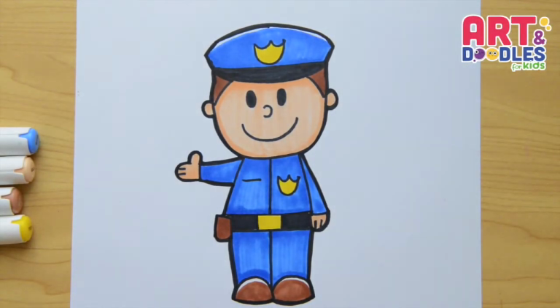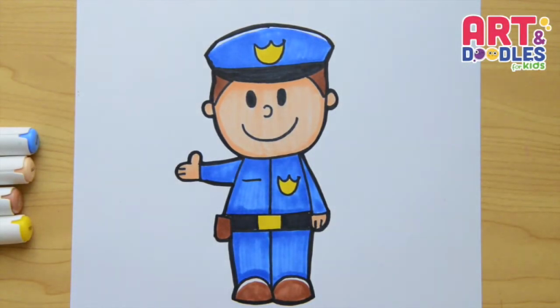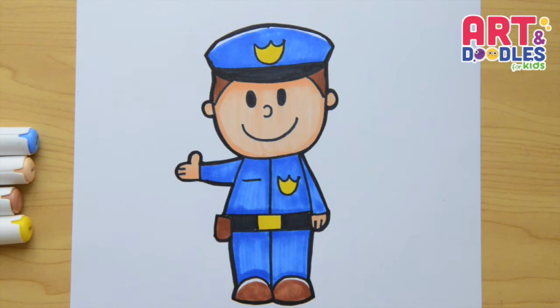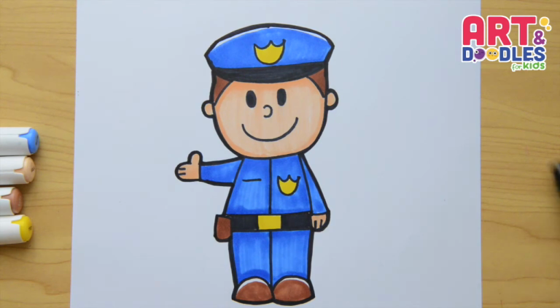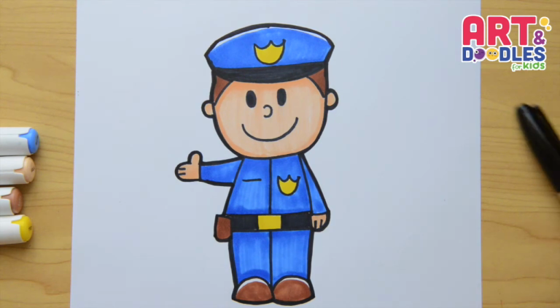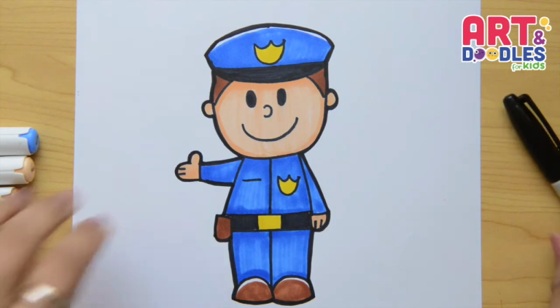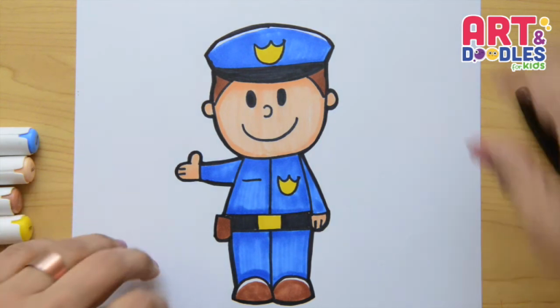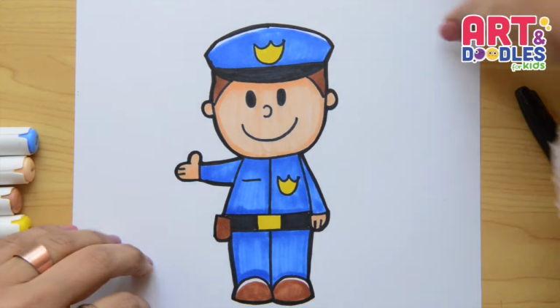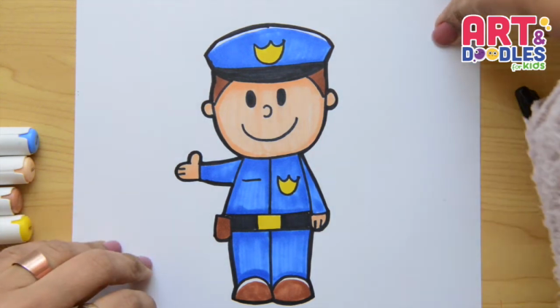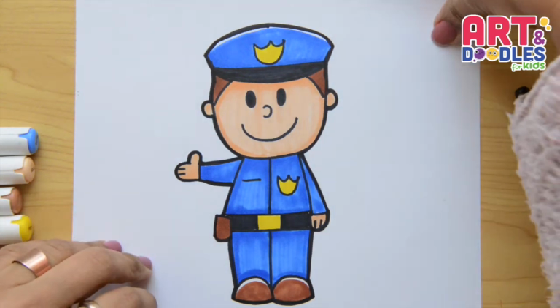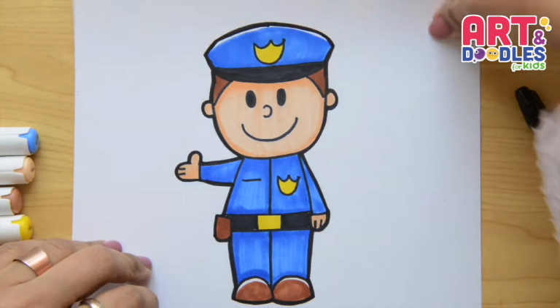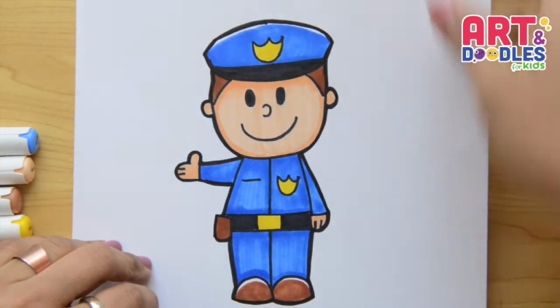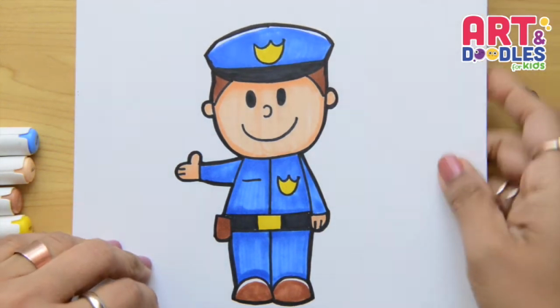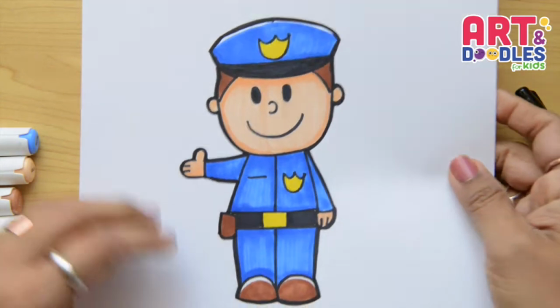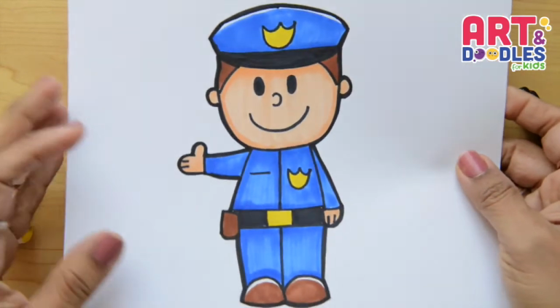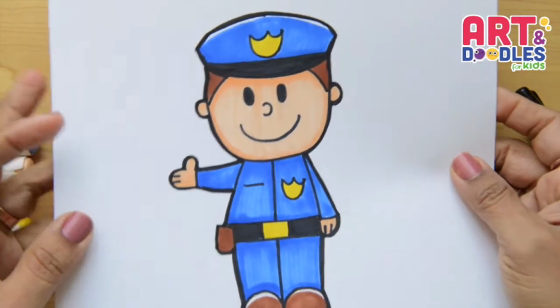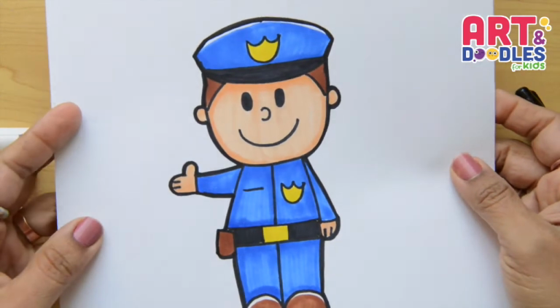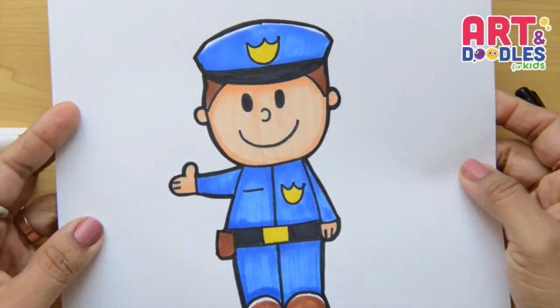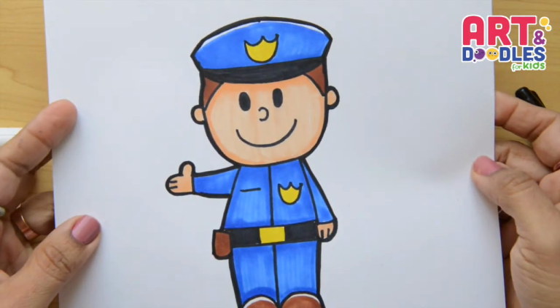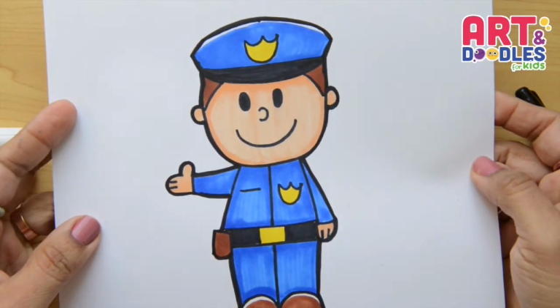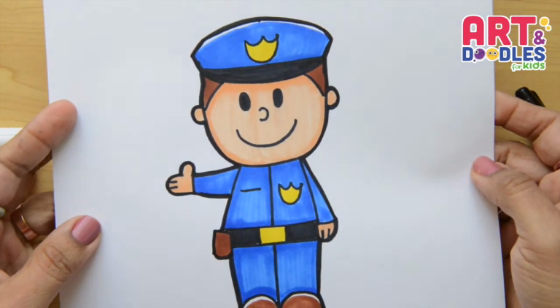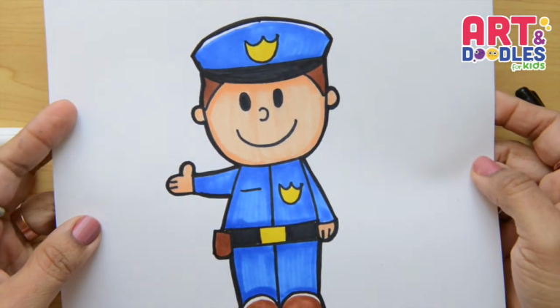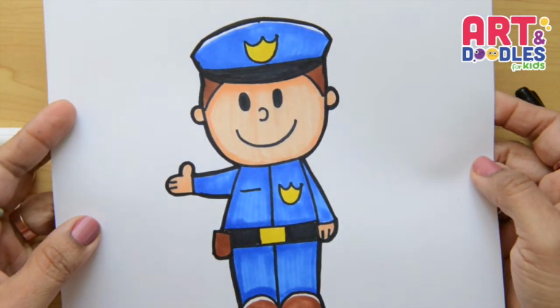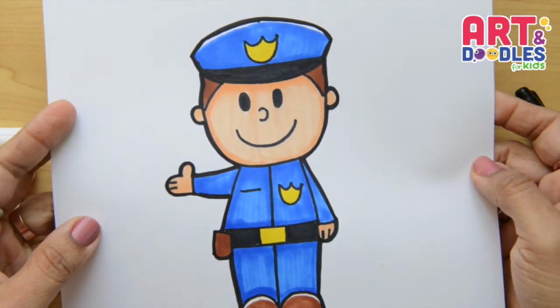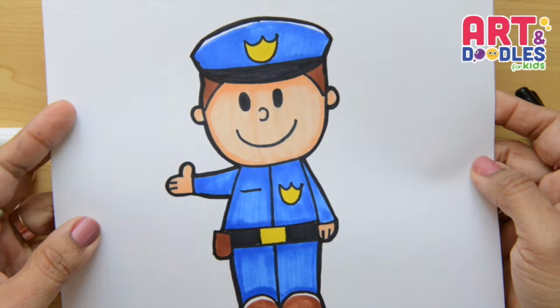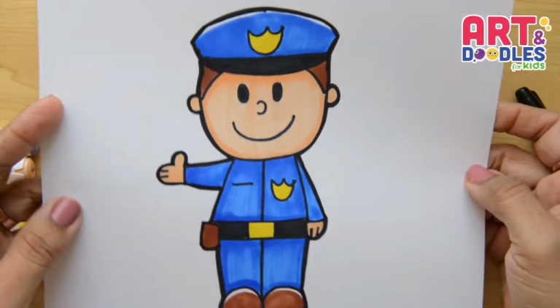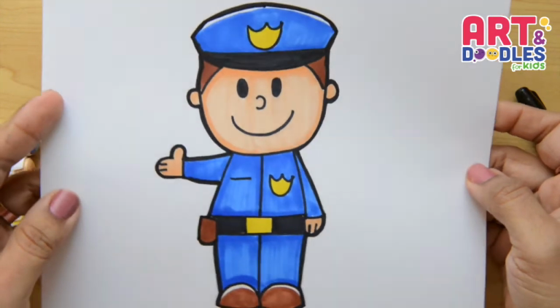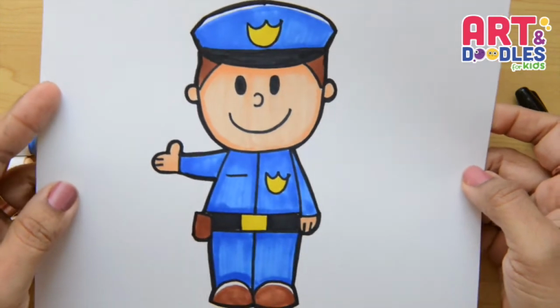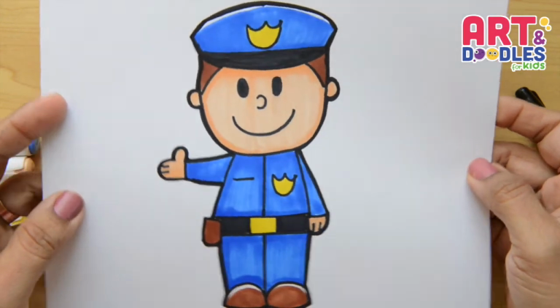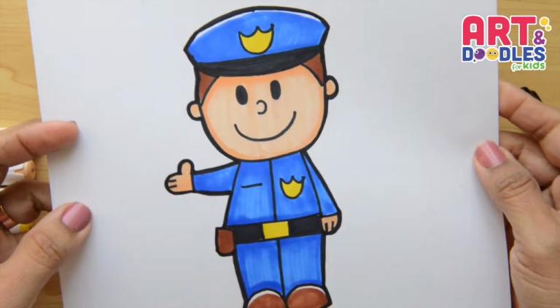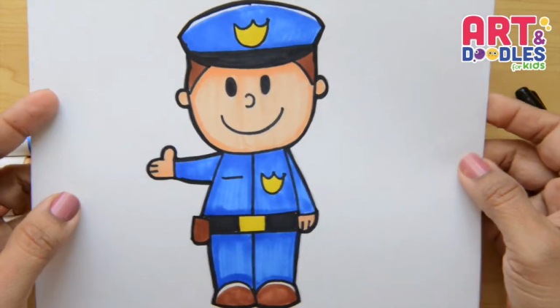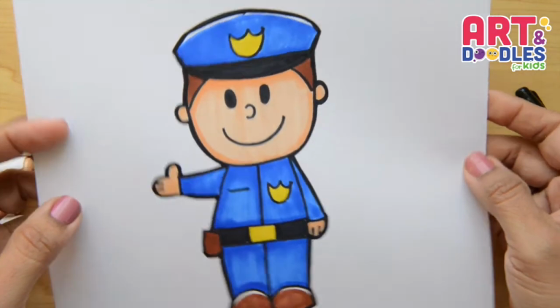Hello Little Artists, I'm Mariana Olson and today we are drawing a police officer. Are you ready? Let's do this!